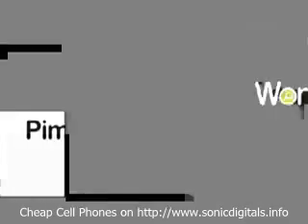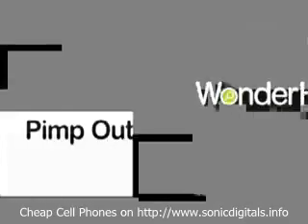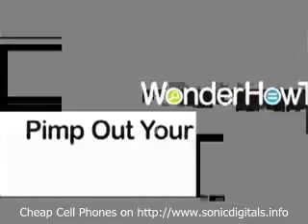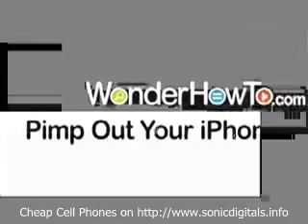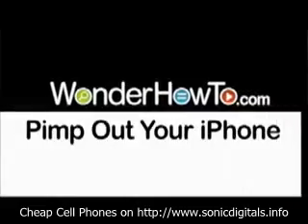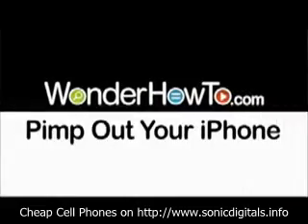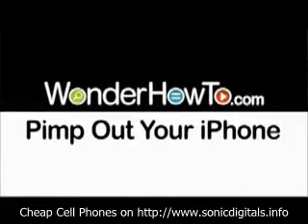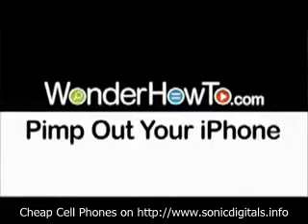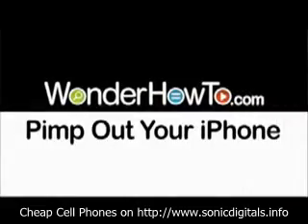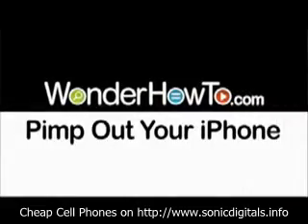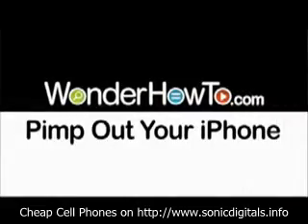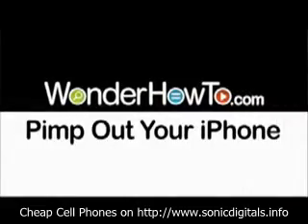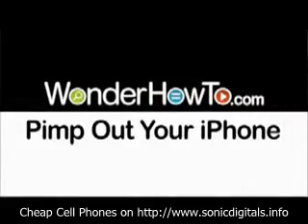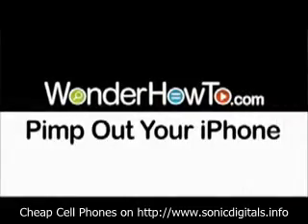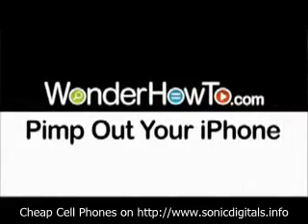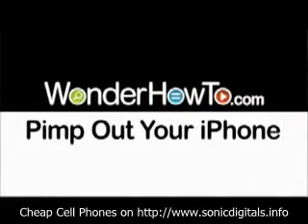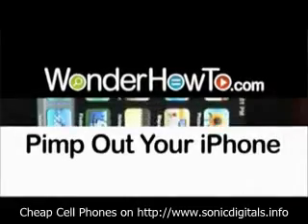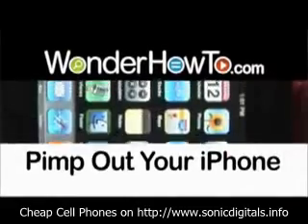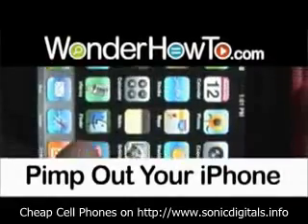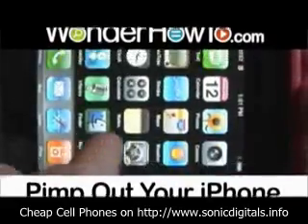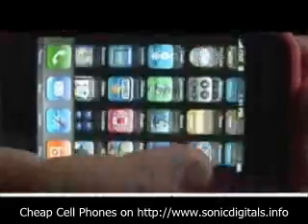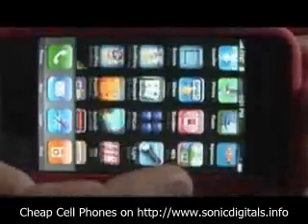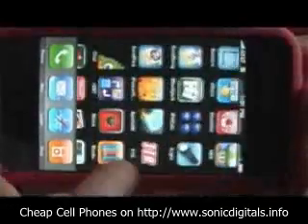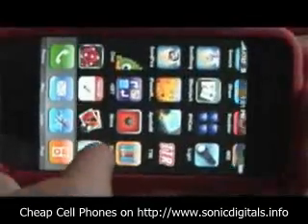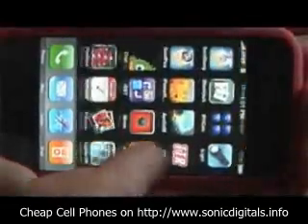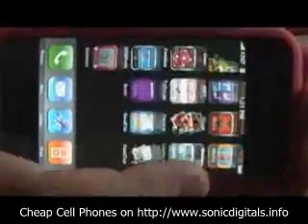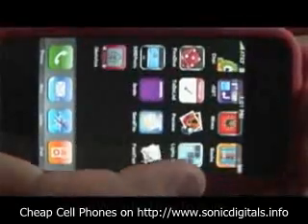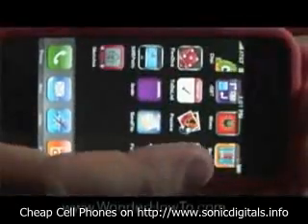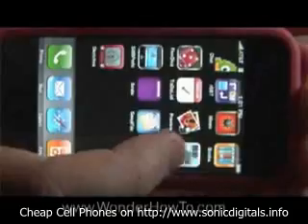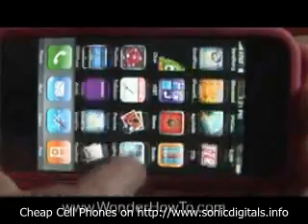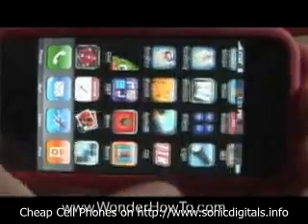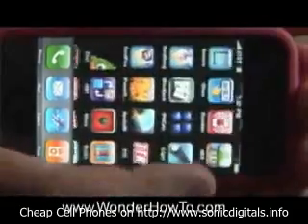Hey everybody, welcome to Wonder How To Pimp Out Your iPhone. We've had them for a while, we're bored, let's add some applications.